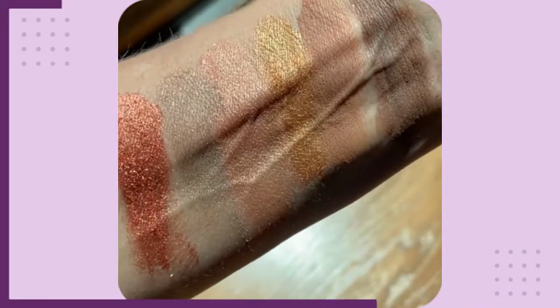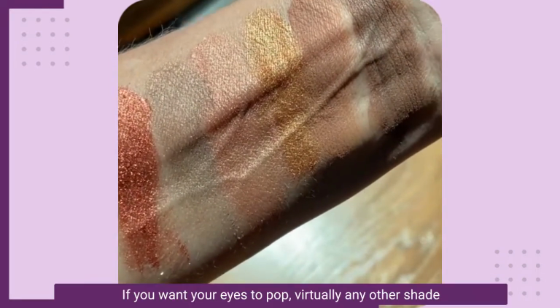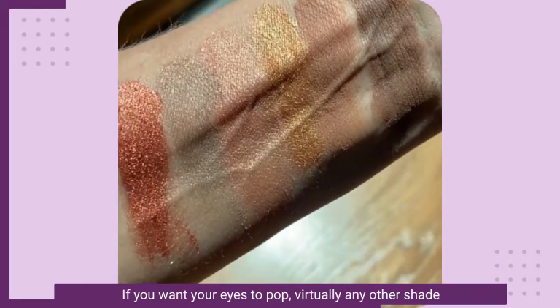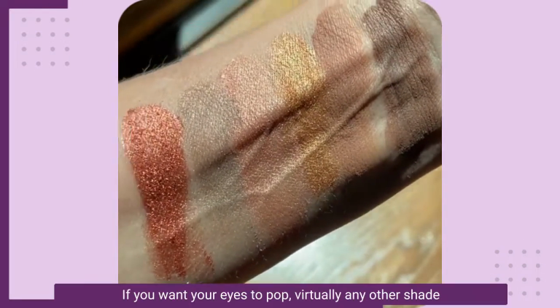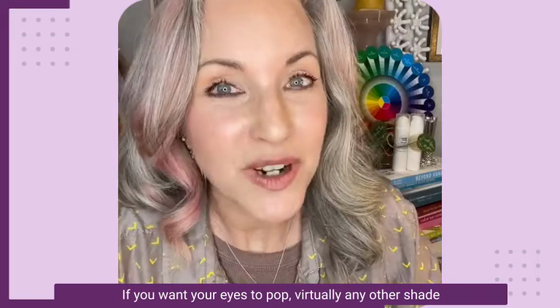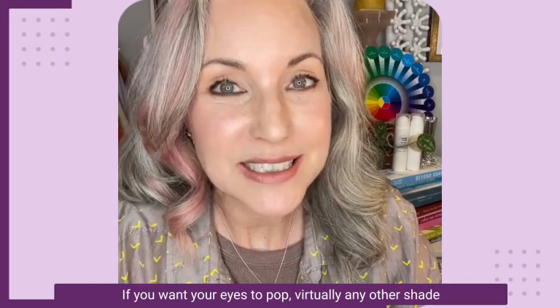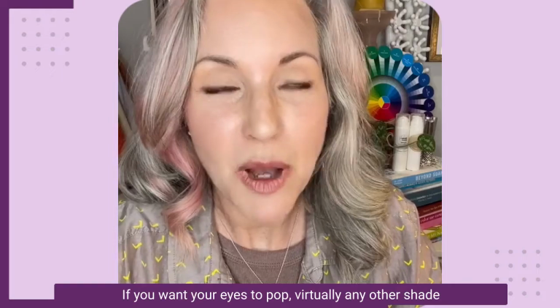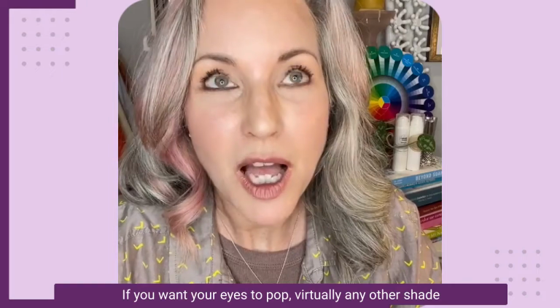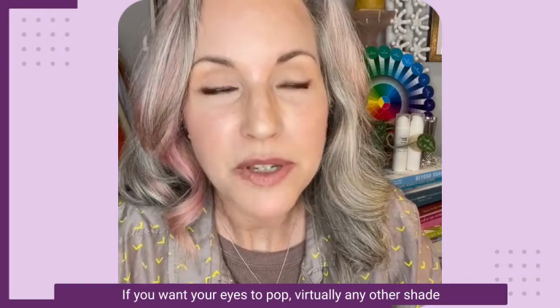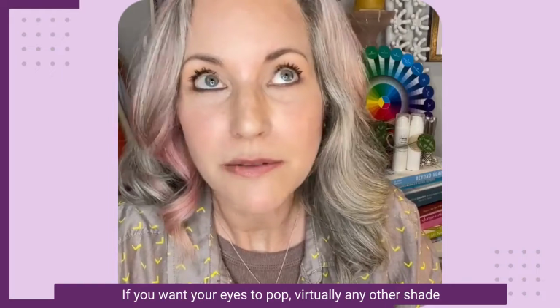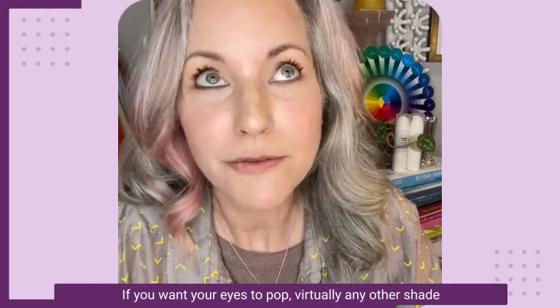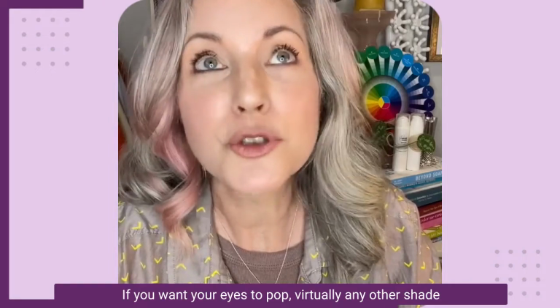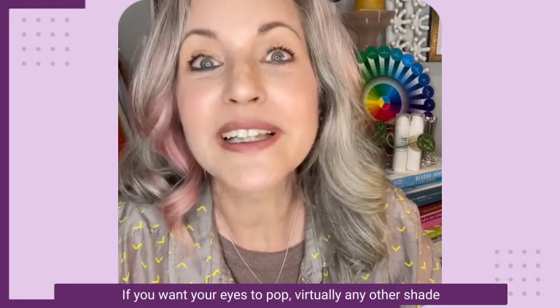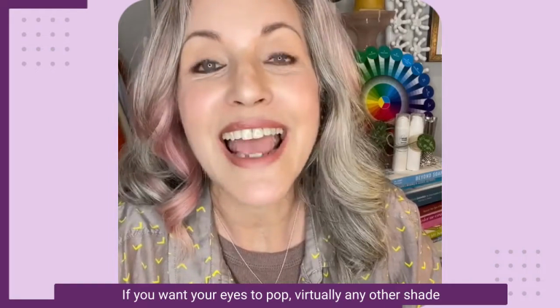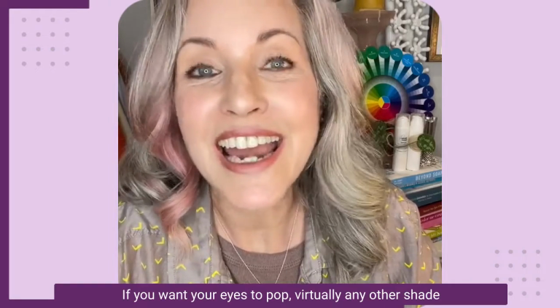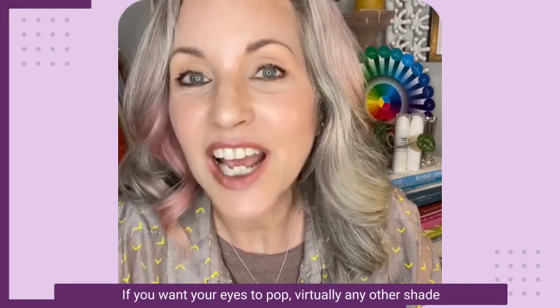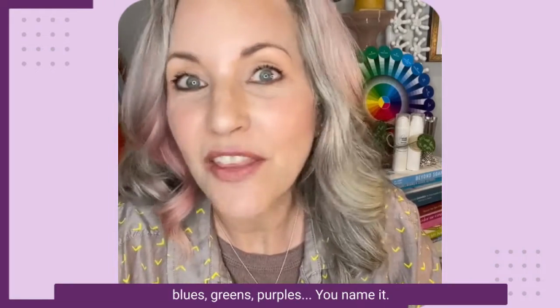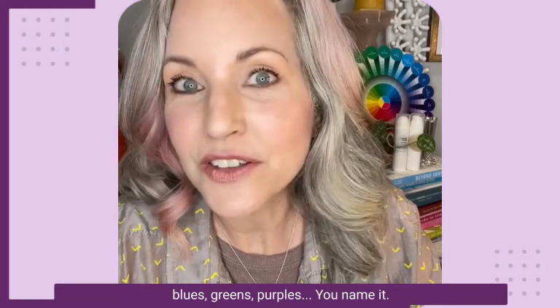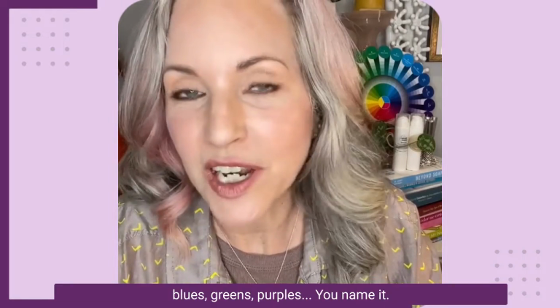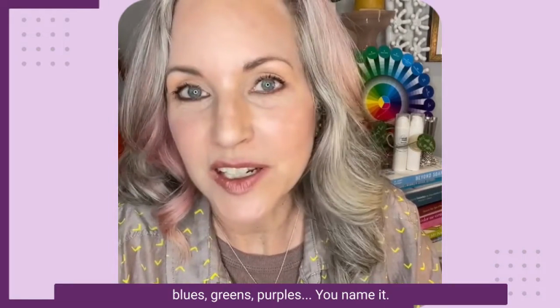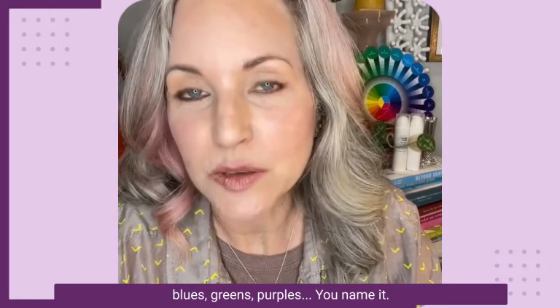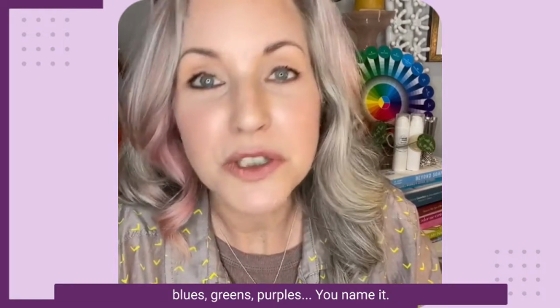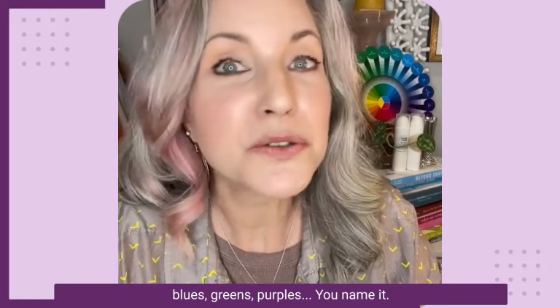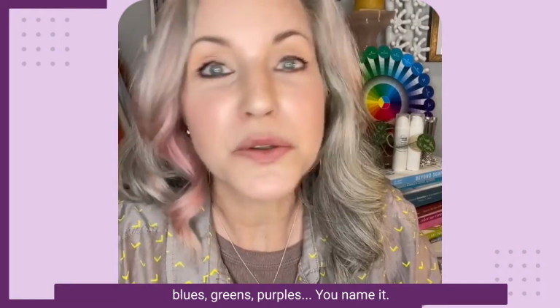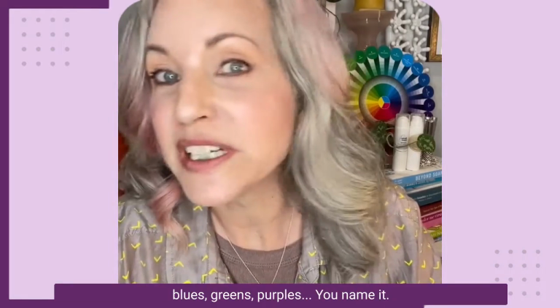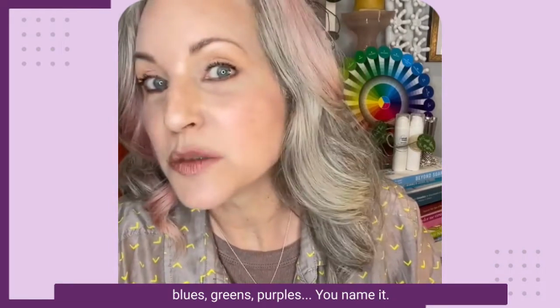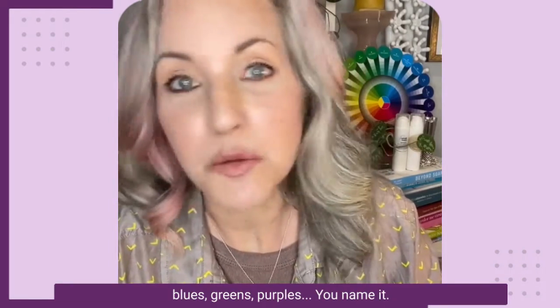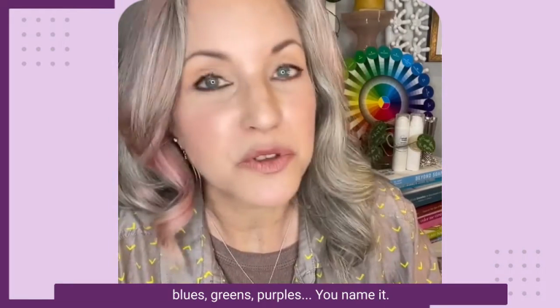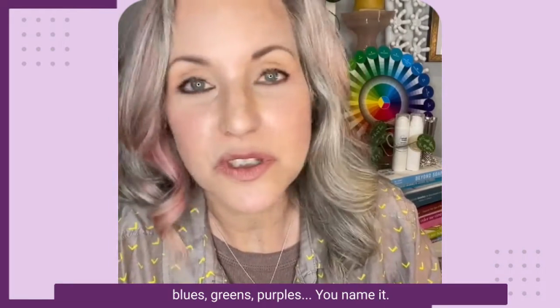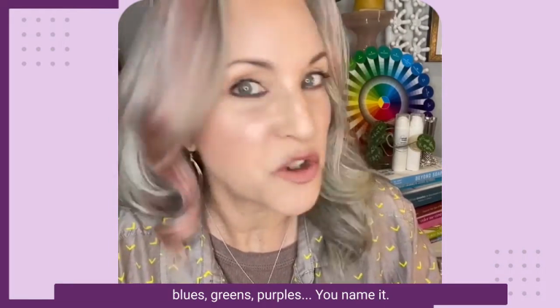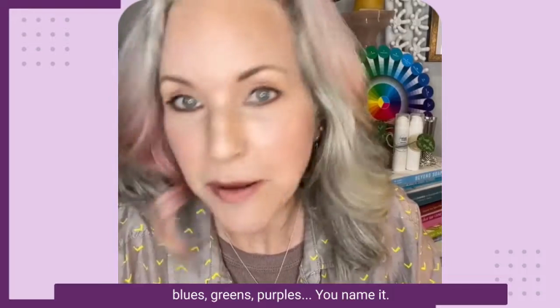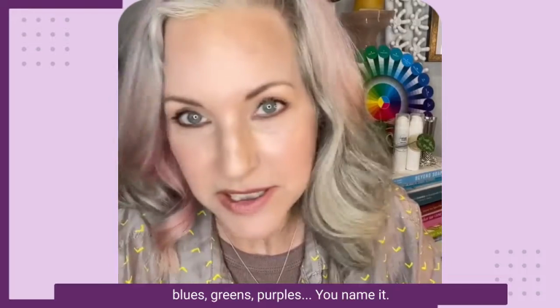If you want your eyes to pop, virtually any other shade — blues, greens, purples — you name it.